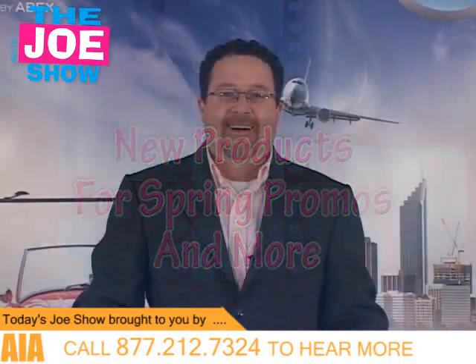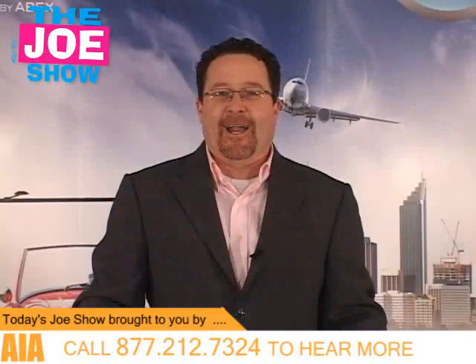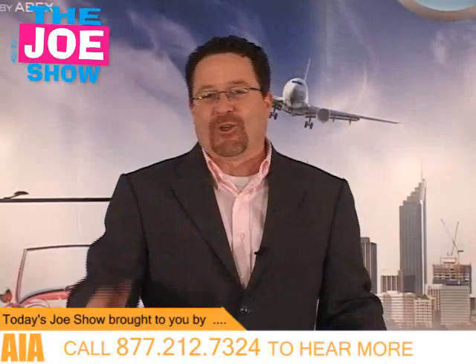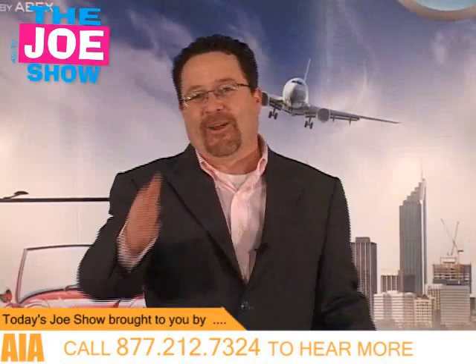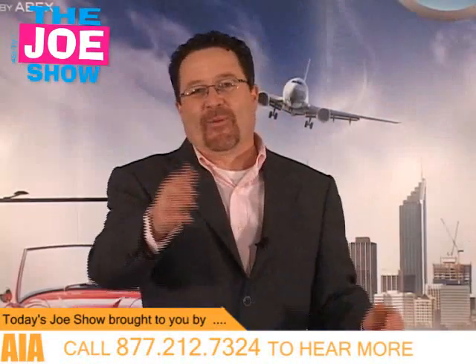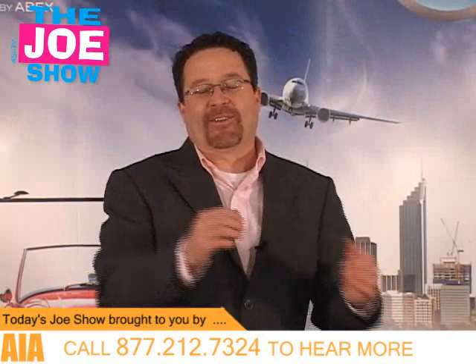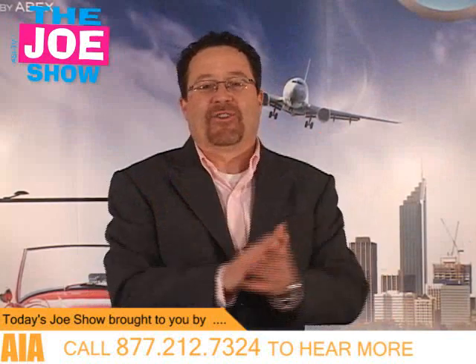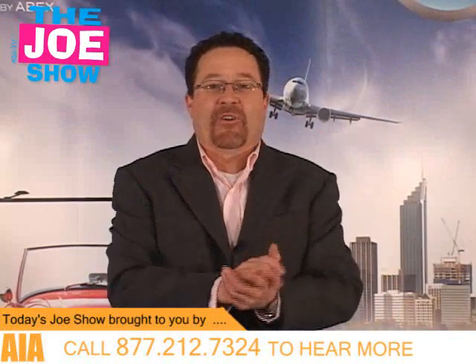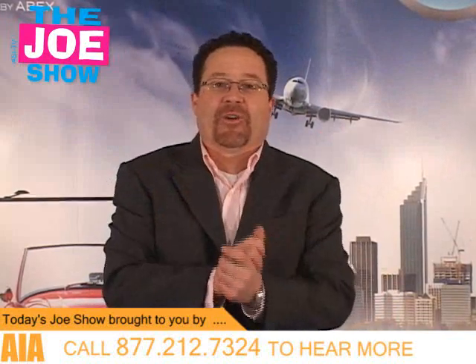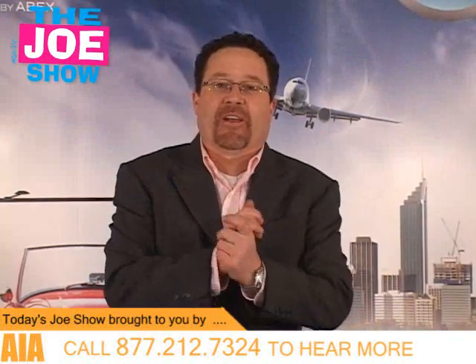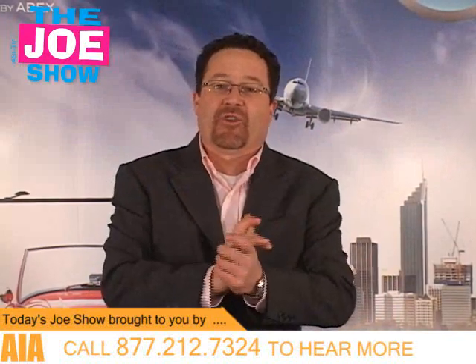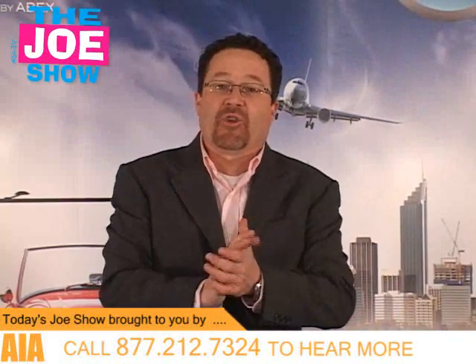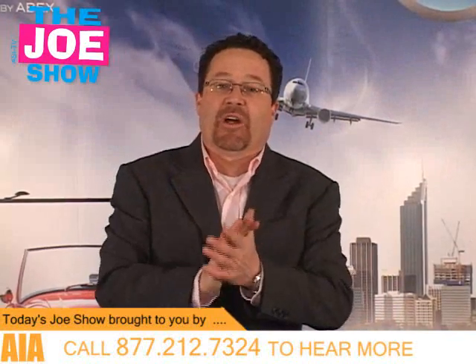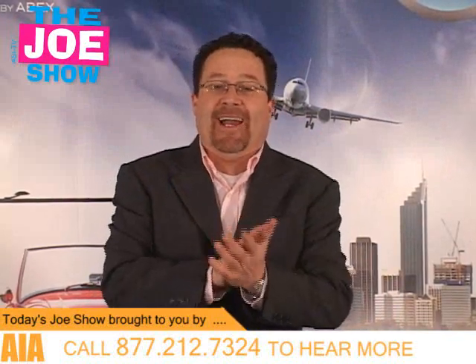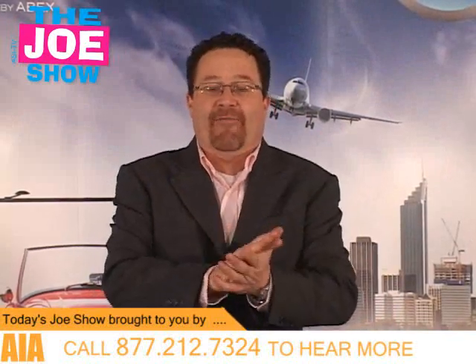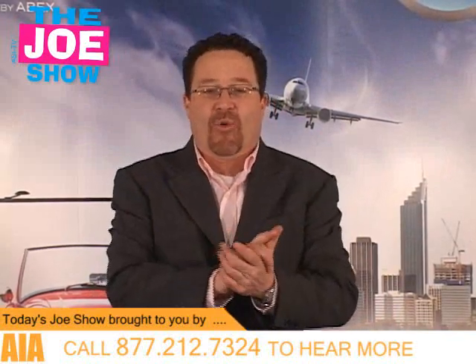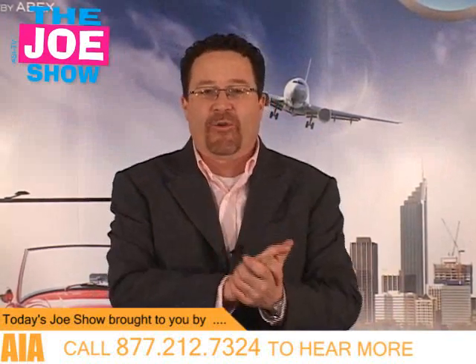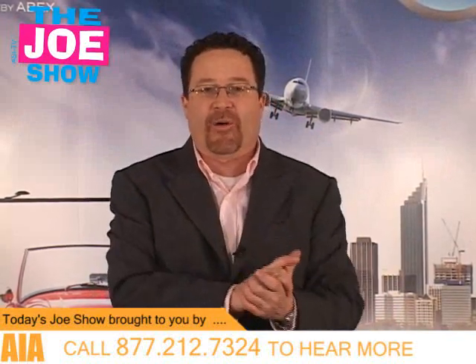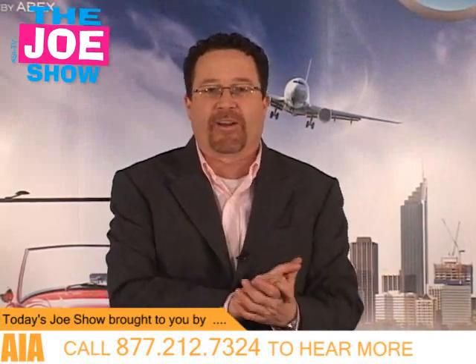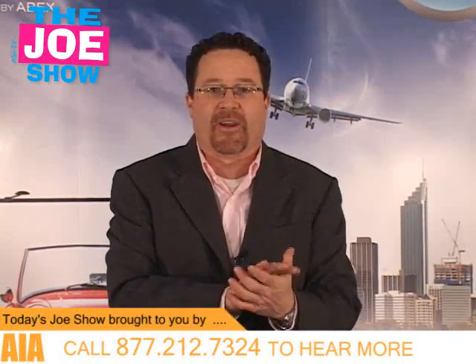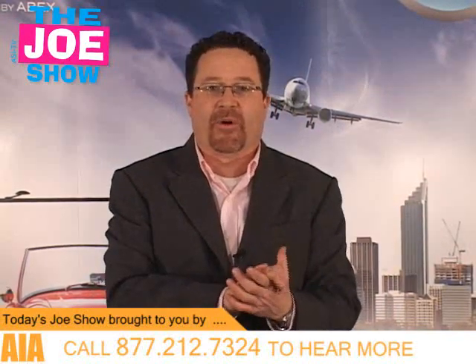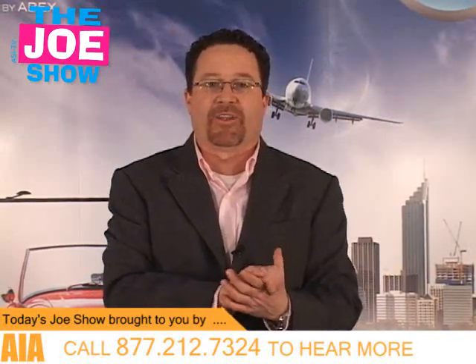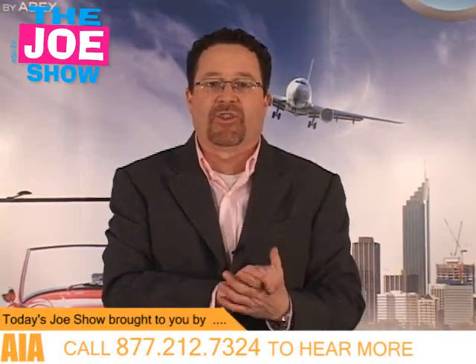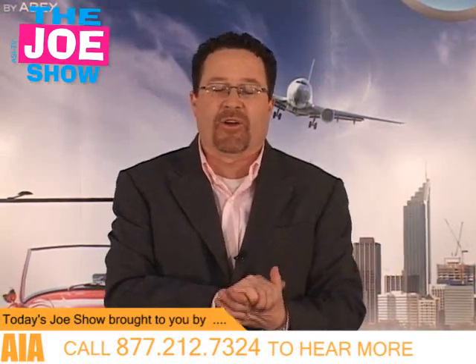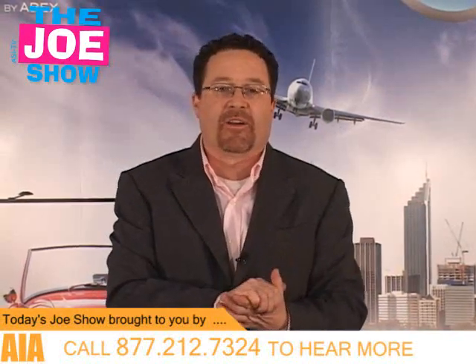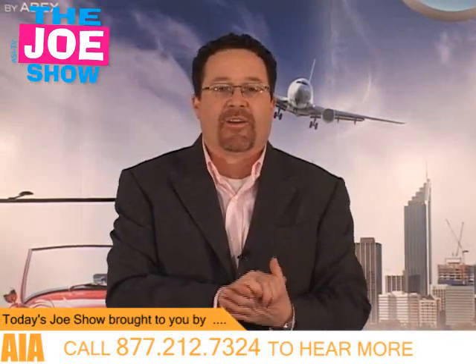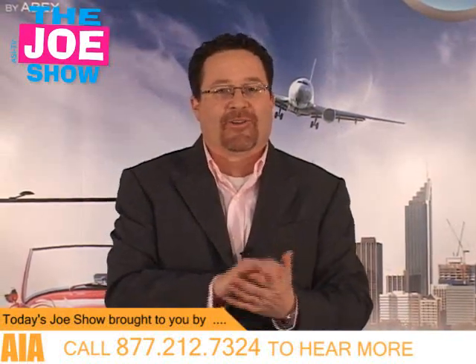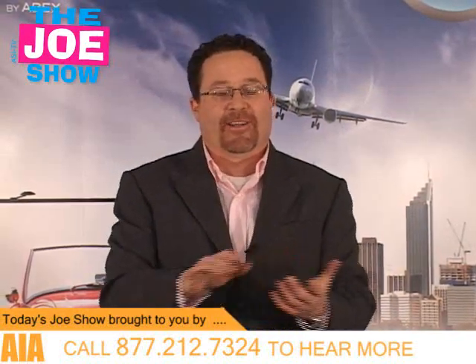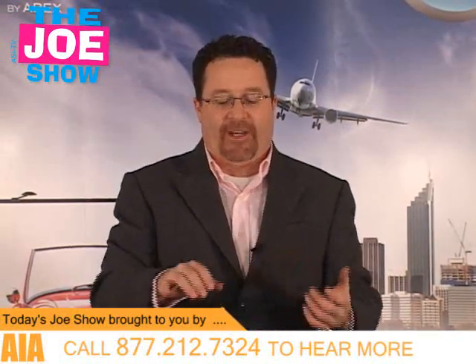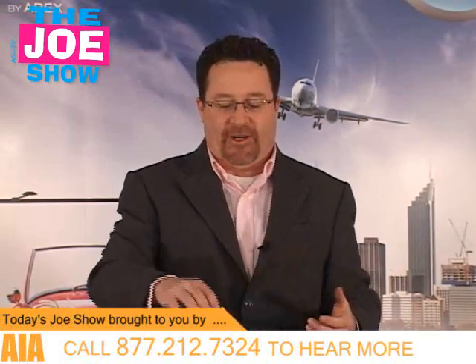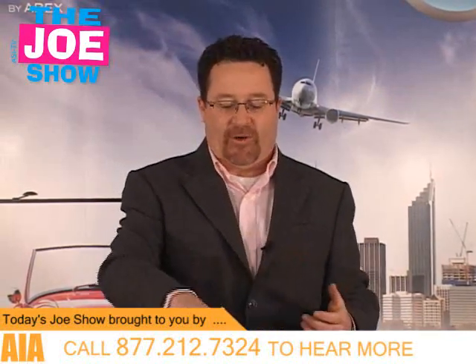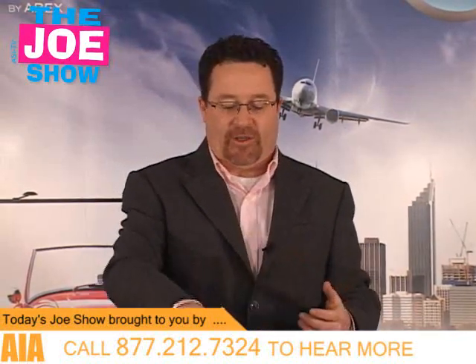Hi, I'm Joe Haley, you're watching The Joe Show. Today on The Joe Show, I have more new products that I wanted to show you, so let's get right to it.